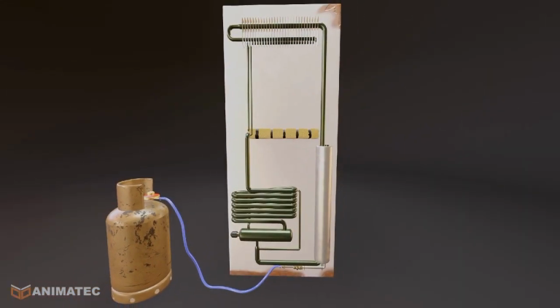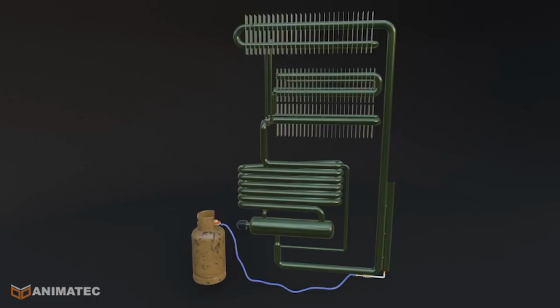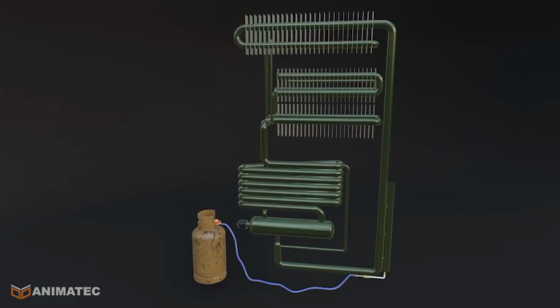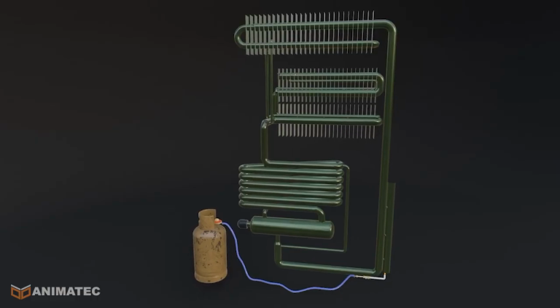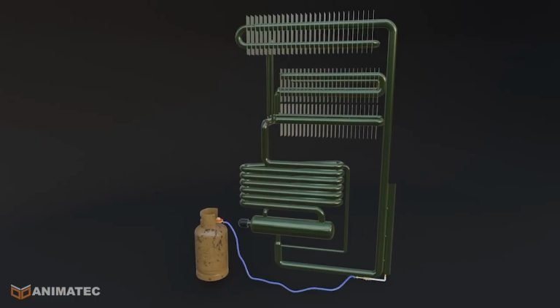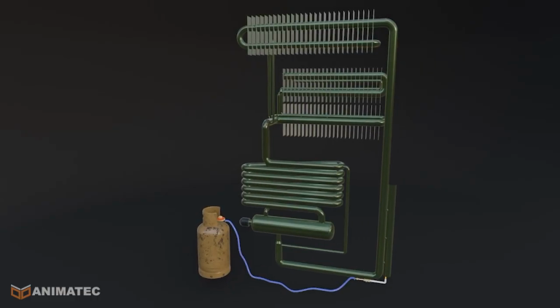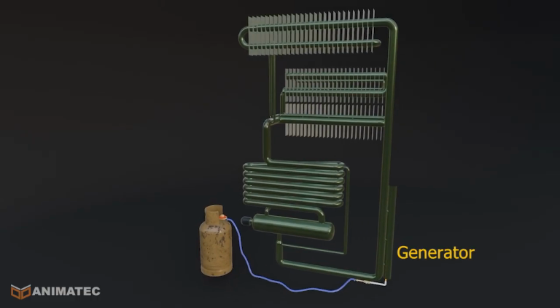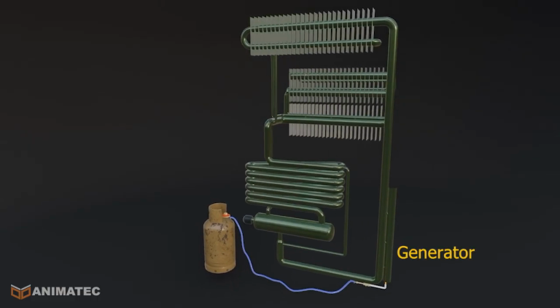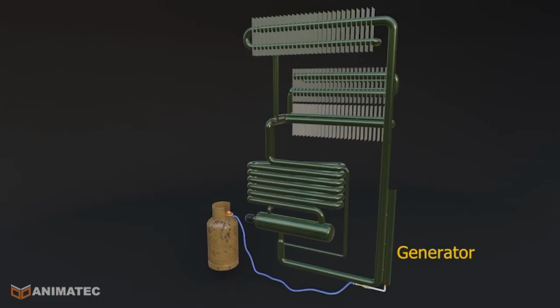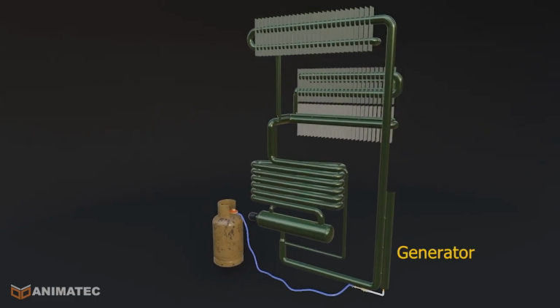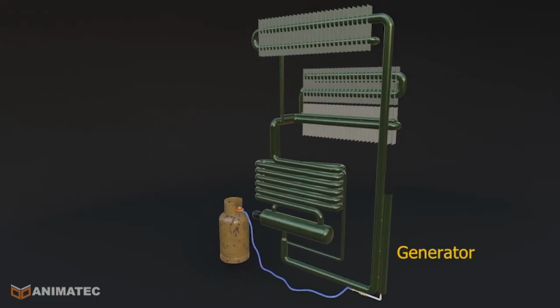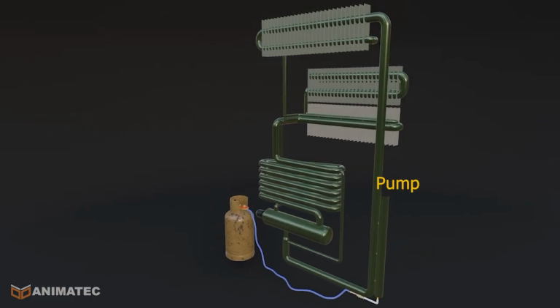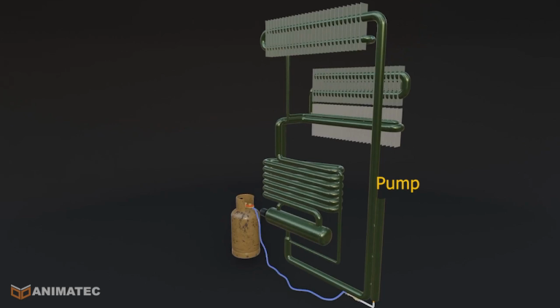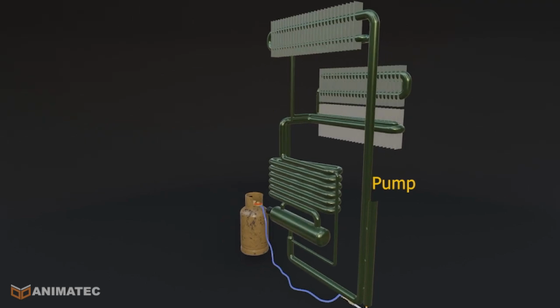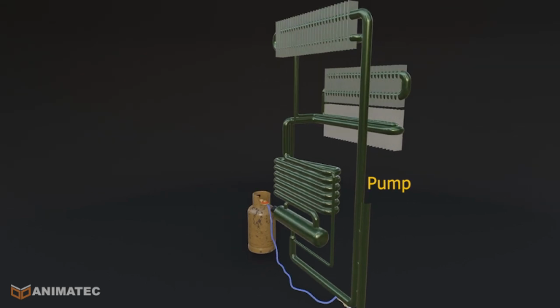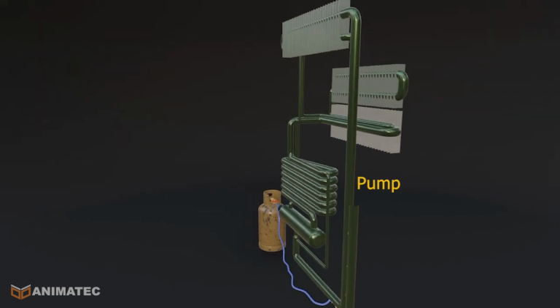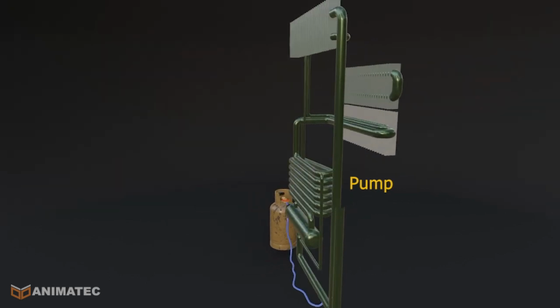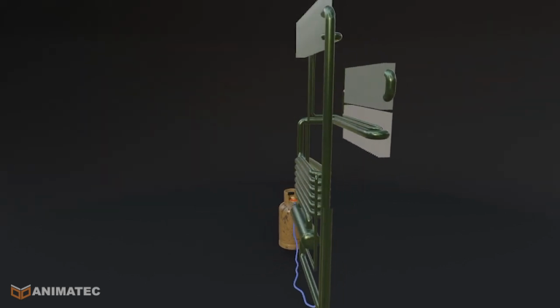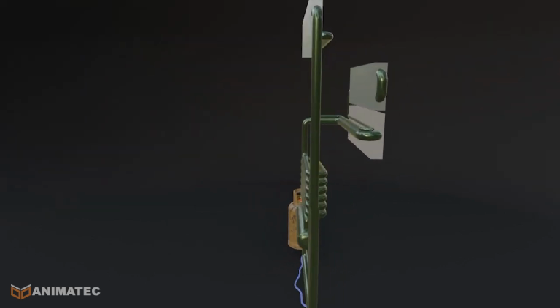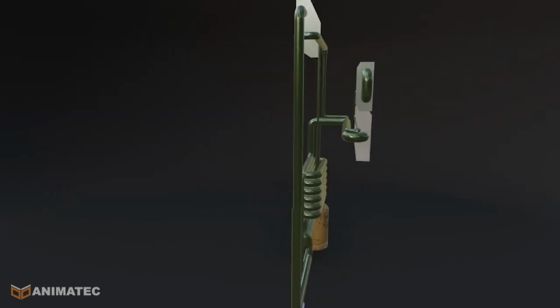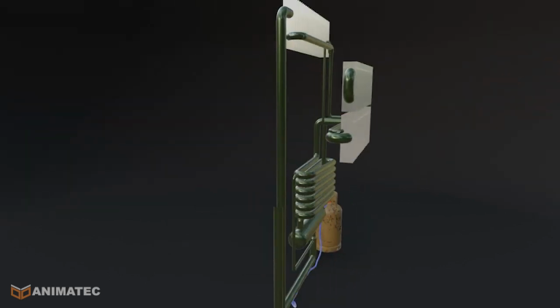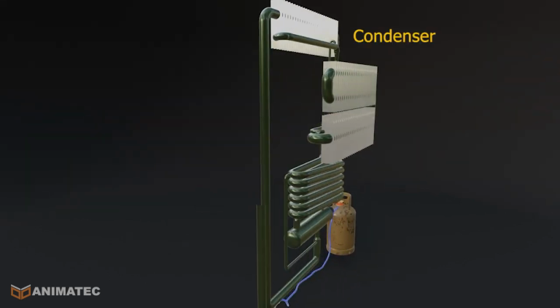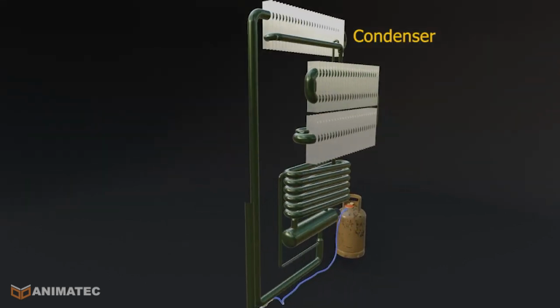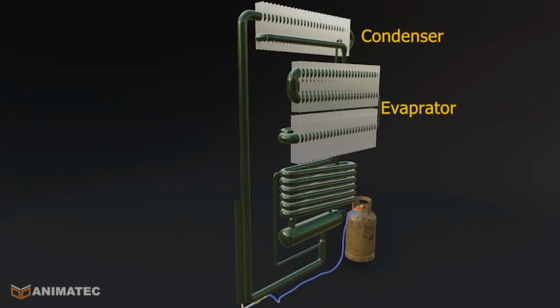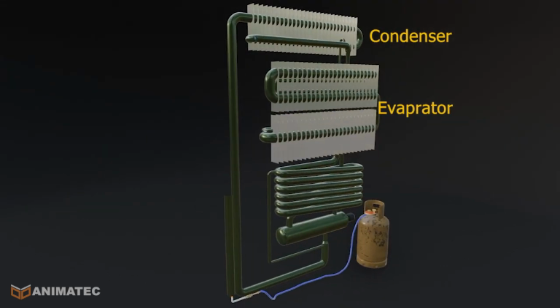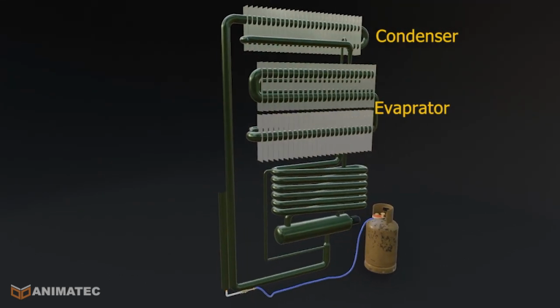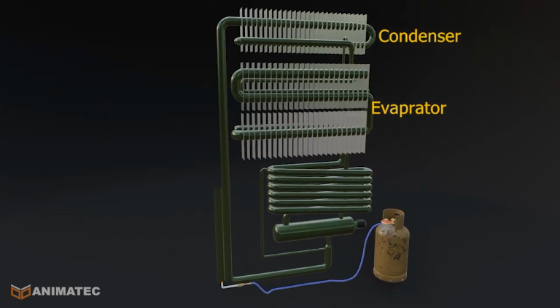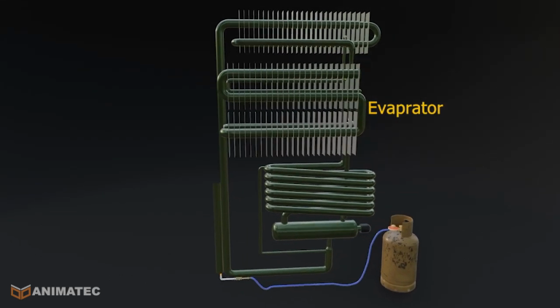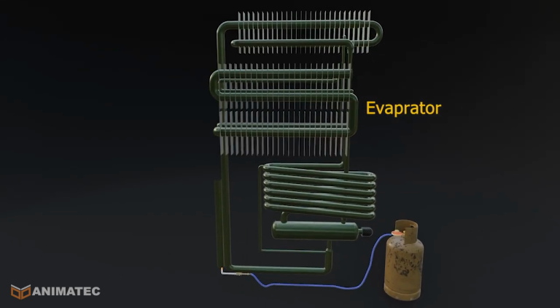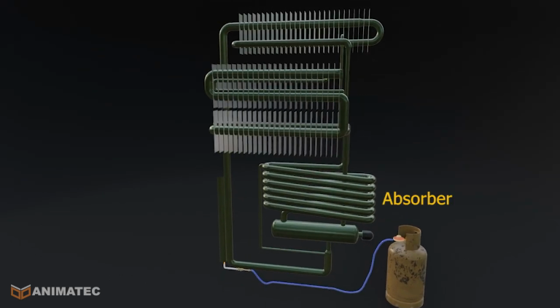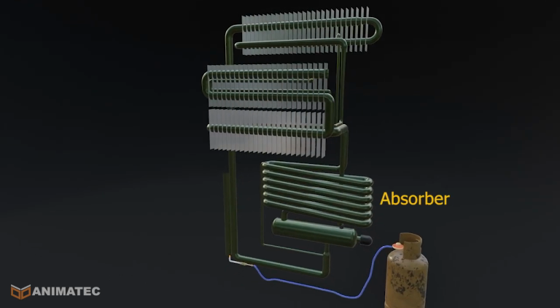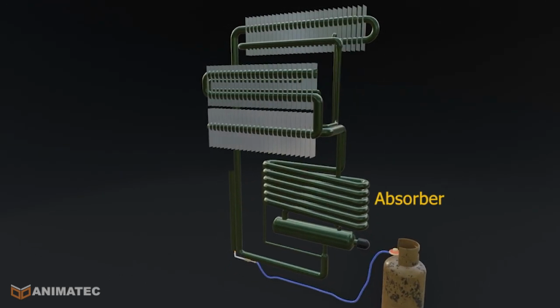It has five main parts: the generator, bubble pump, condenser, evaporator, and absorber.